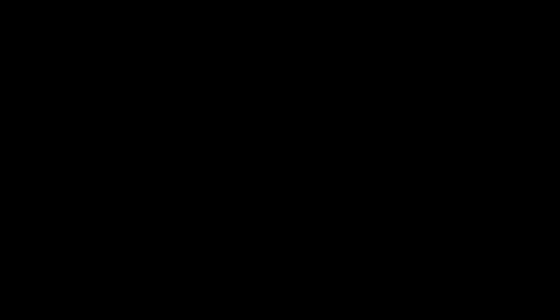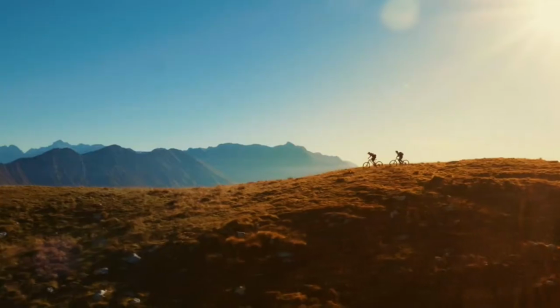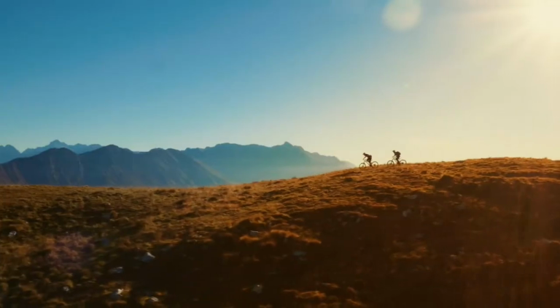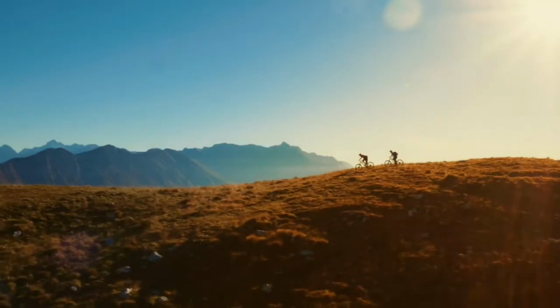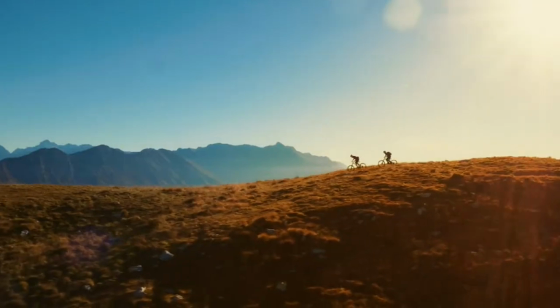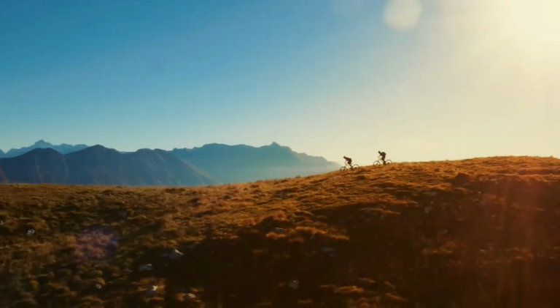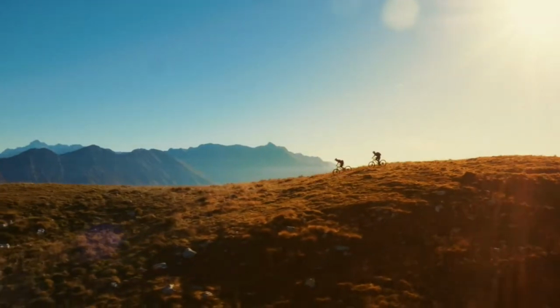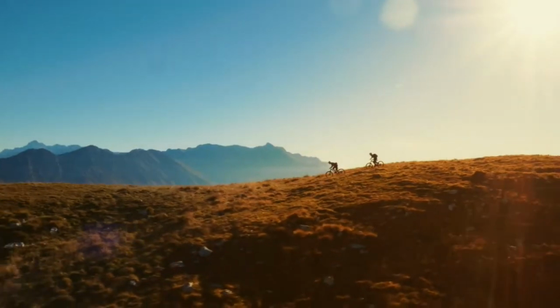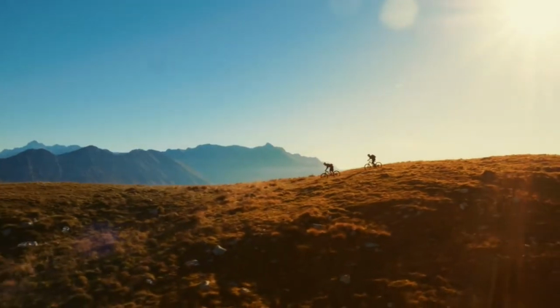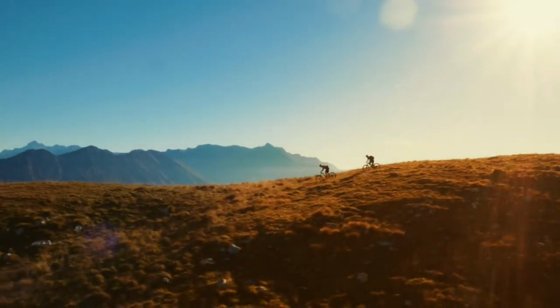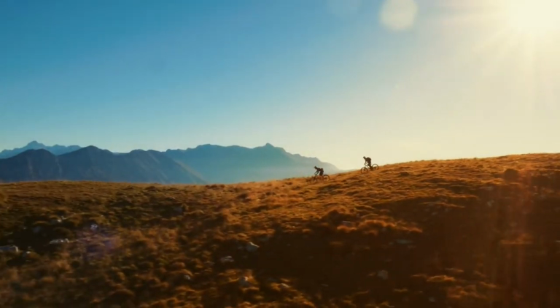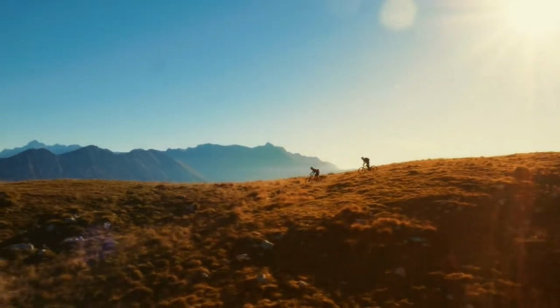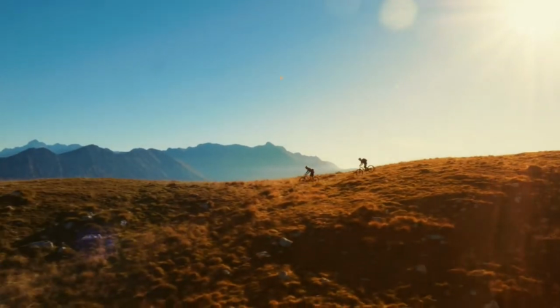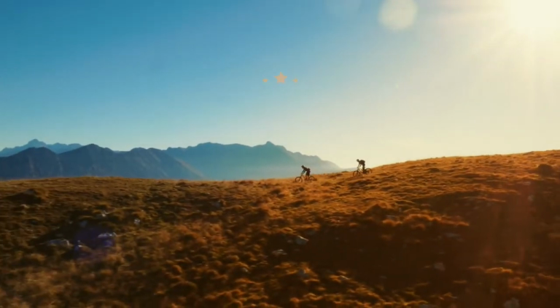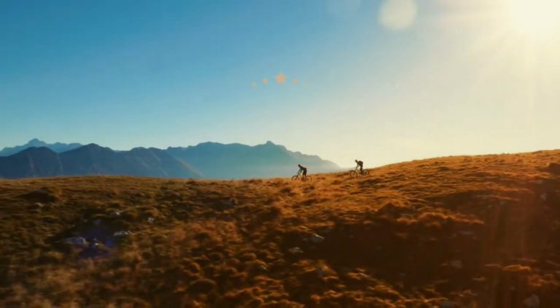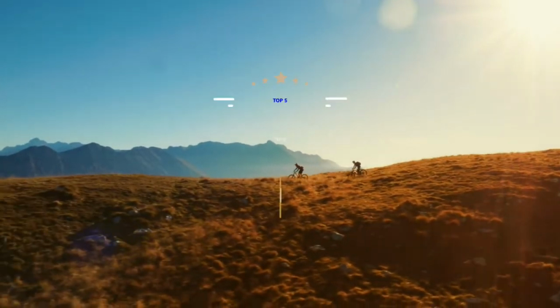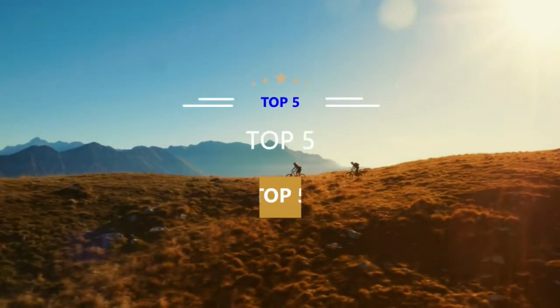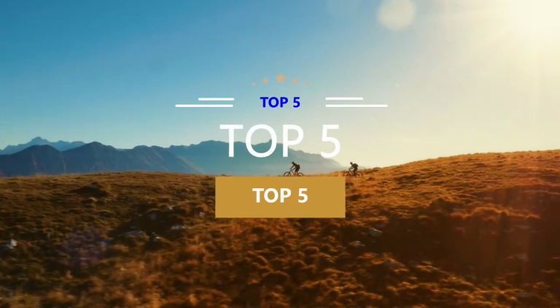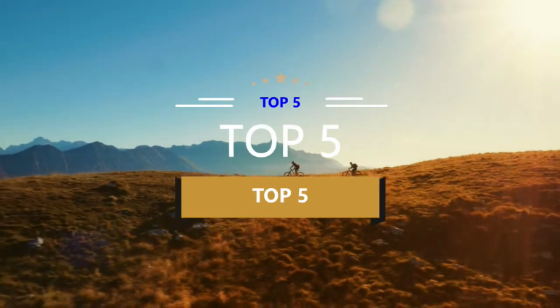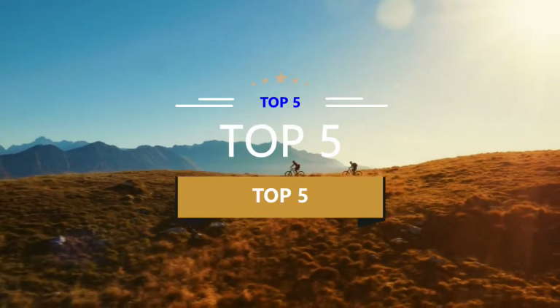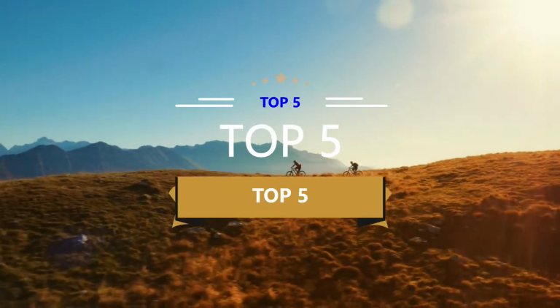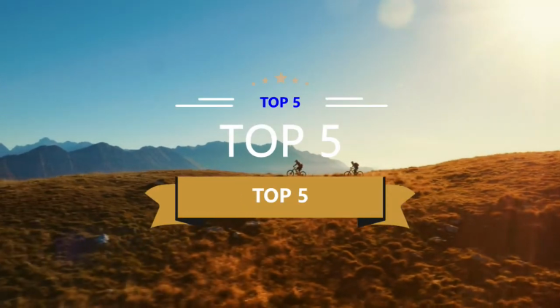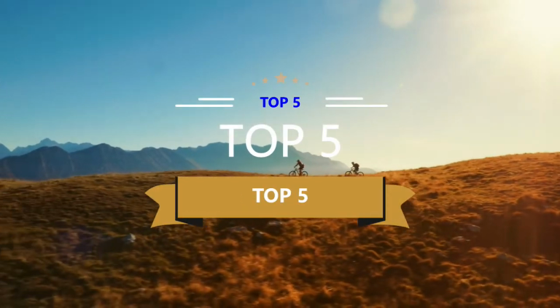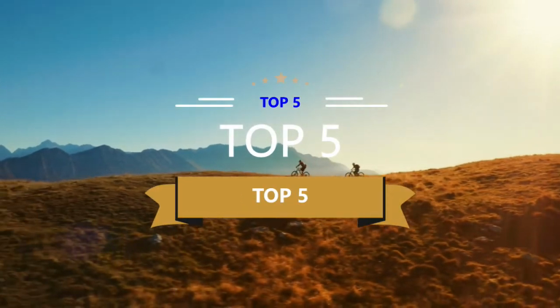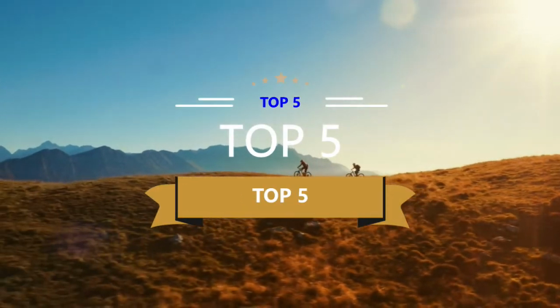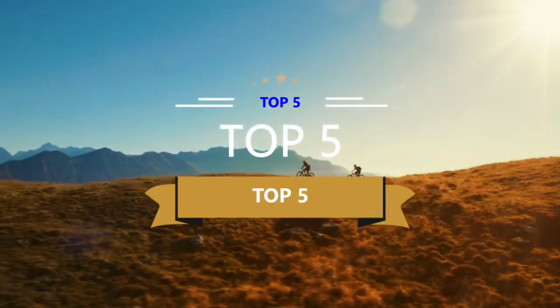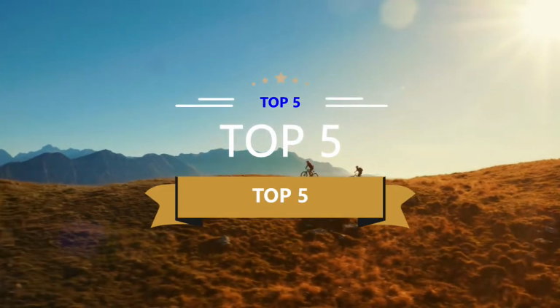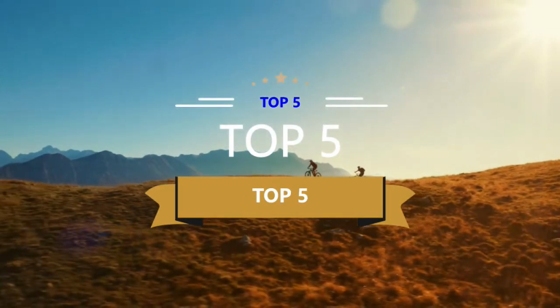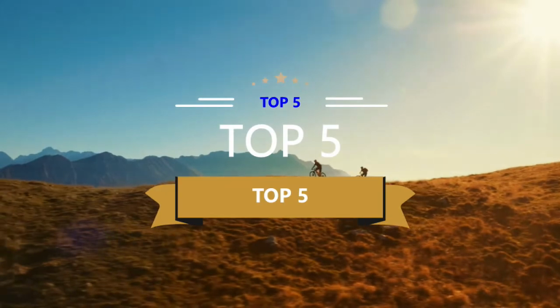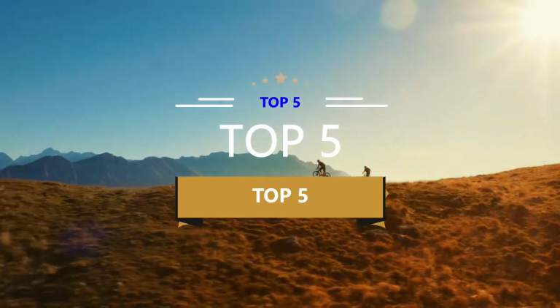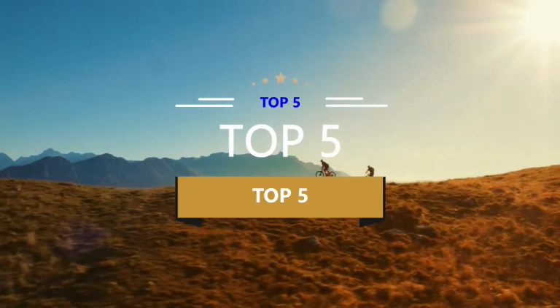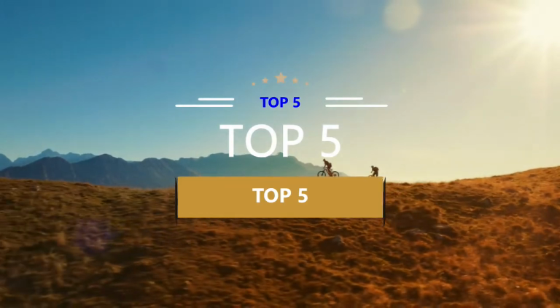What's up guys, how are you doing today? We are listing the top 5 of the best tablets in 2022.